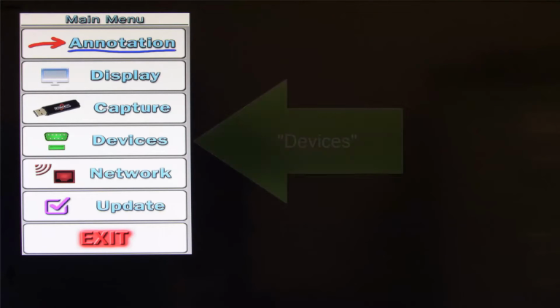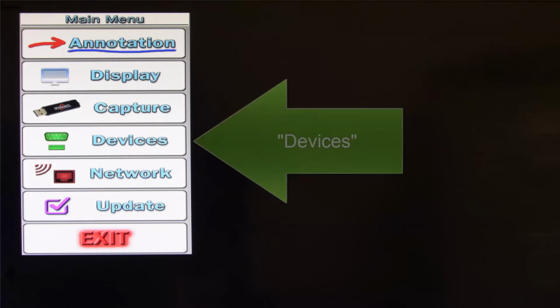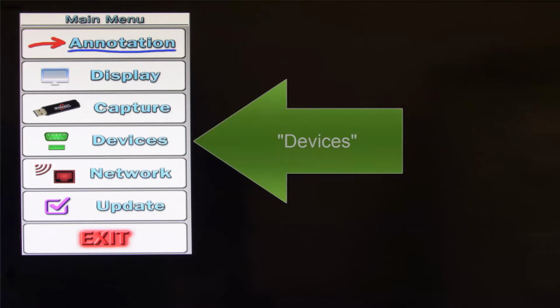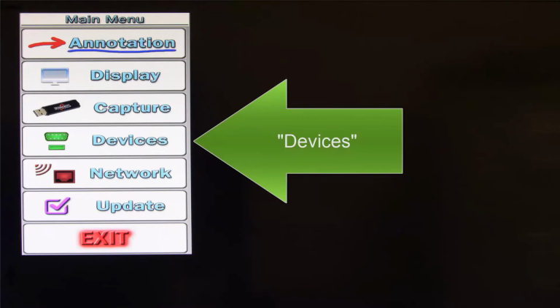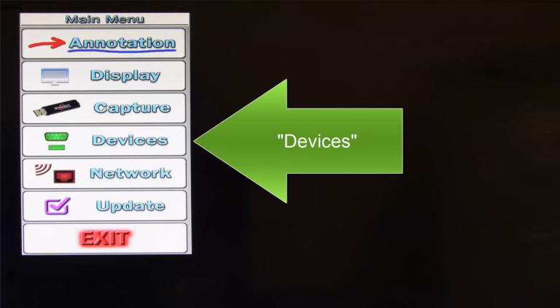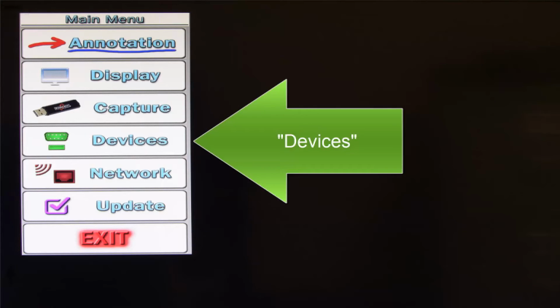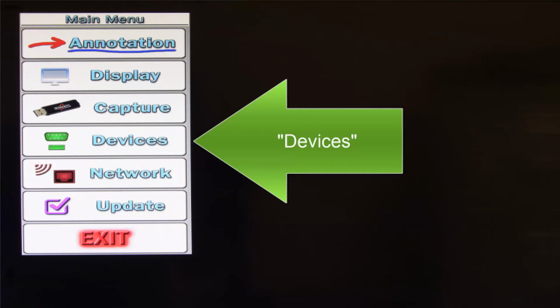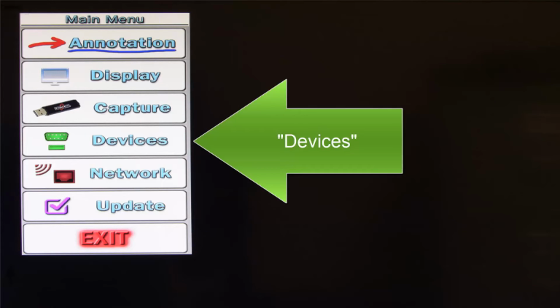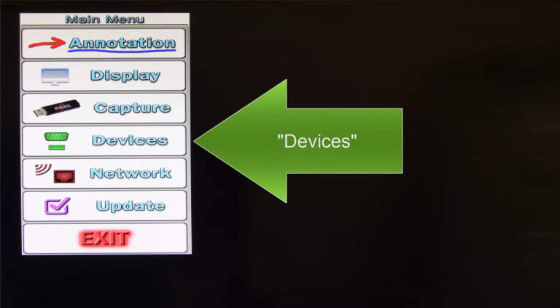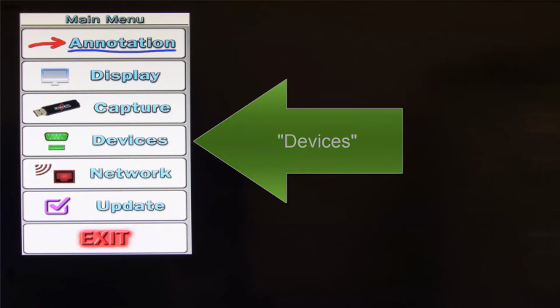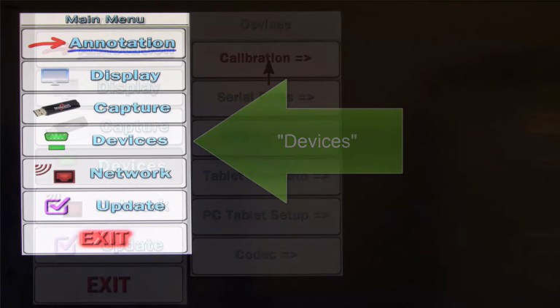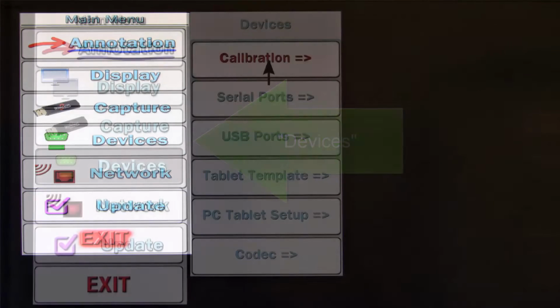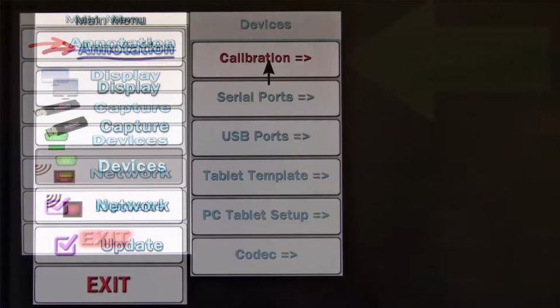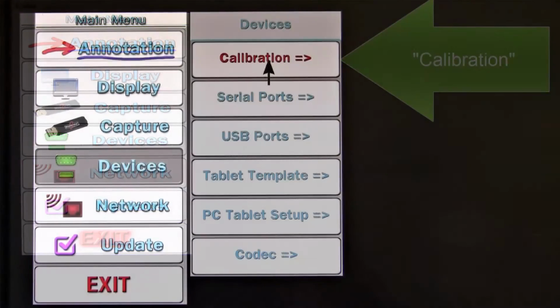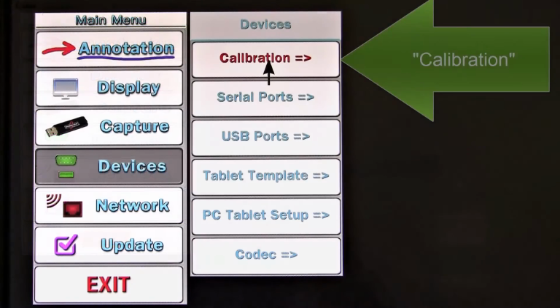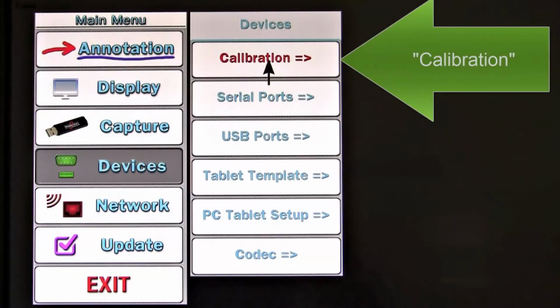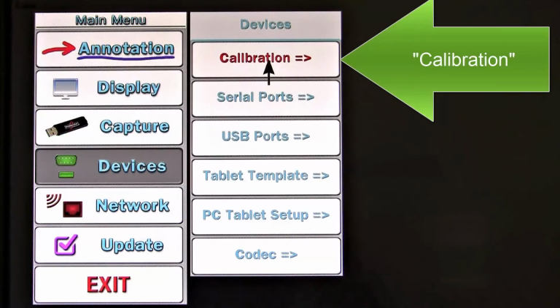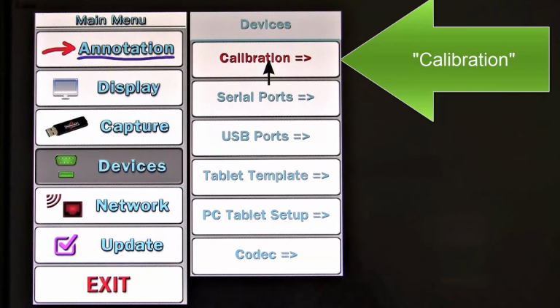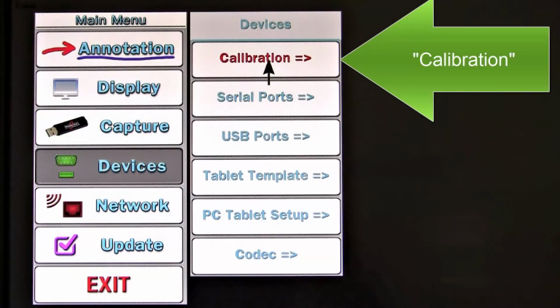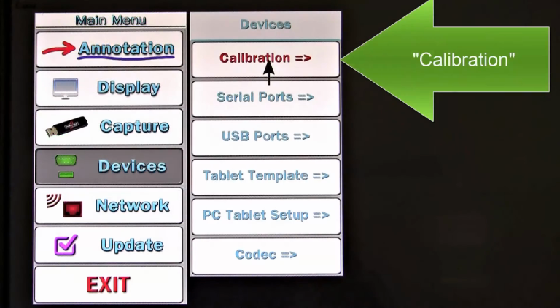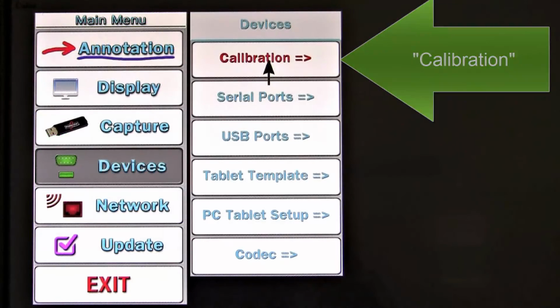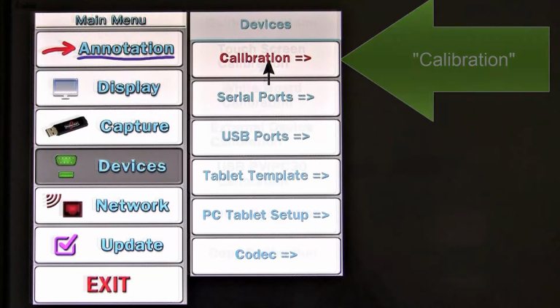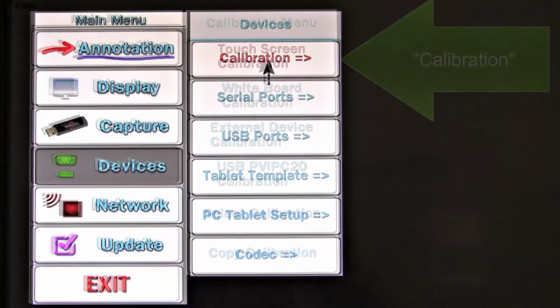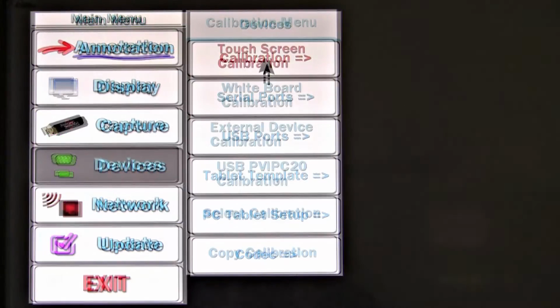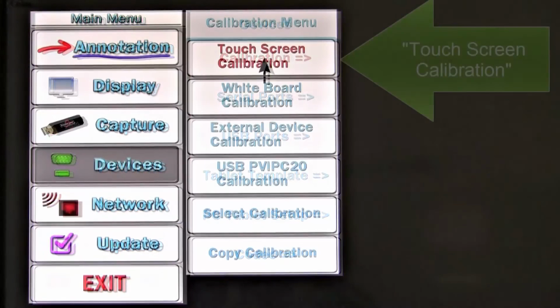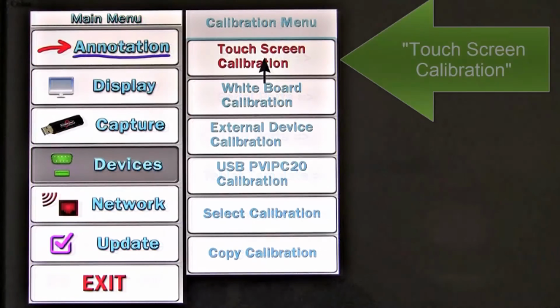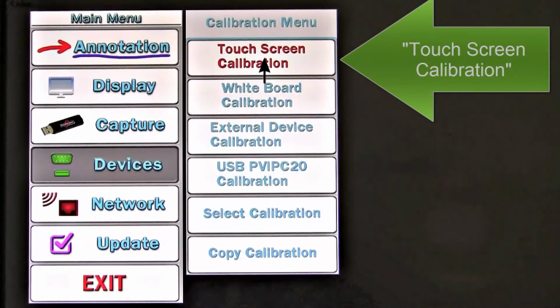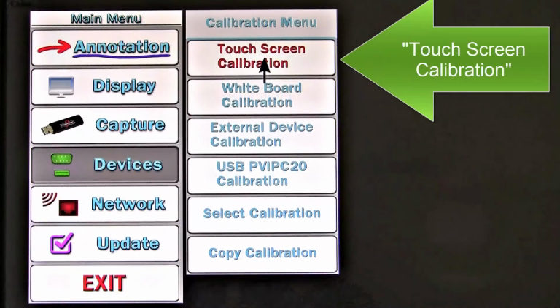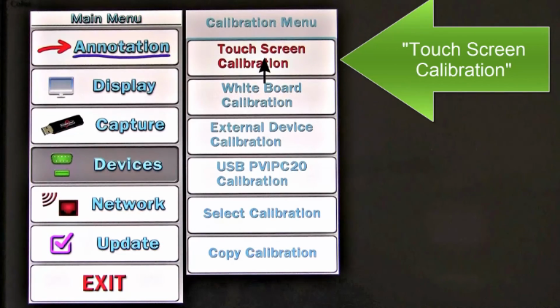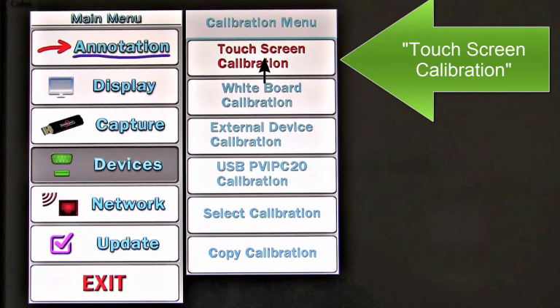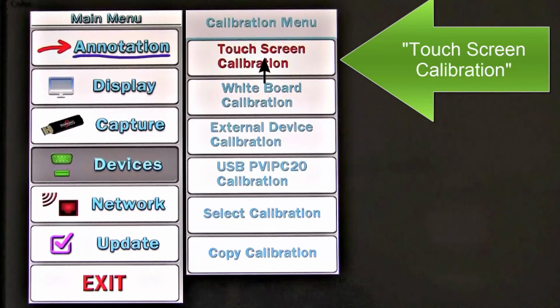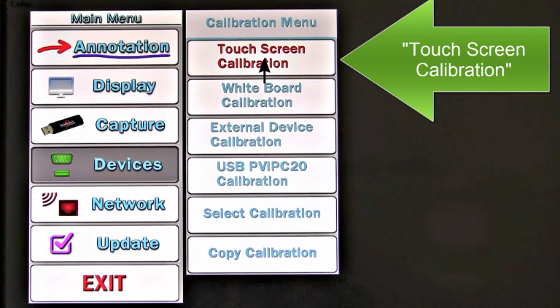Select Devices, then Calibration, then Touchscreen Calibration.